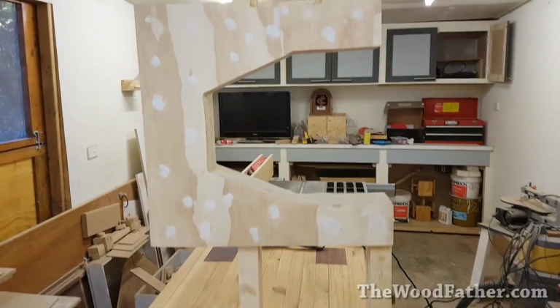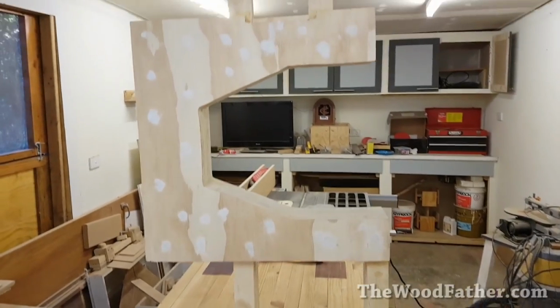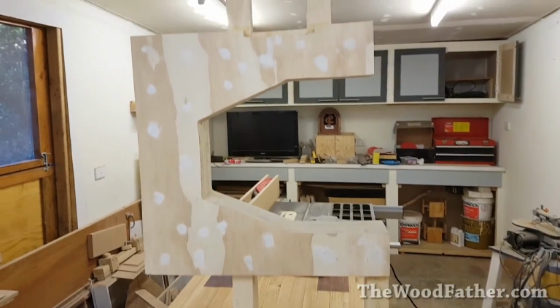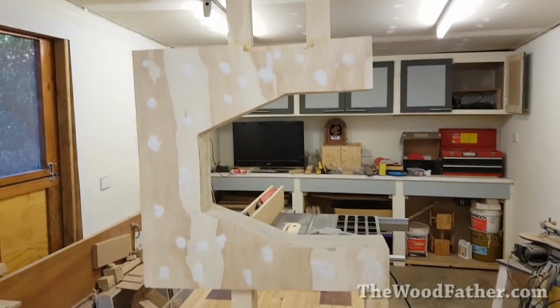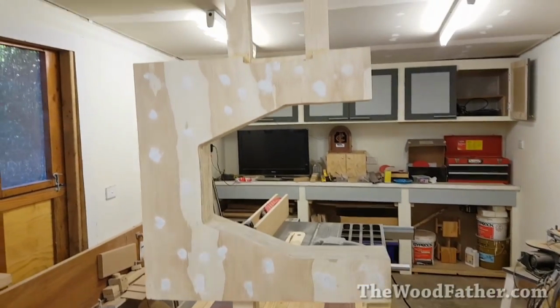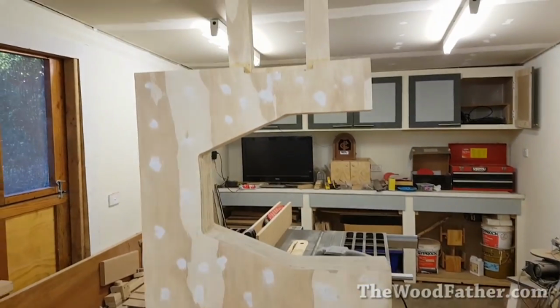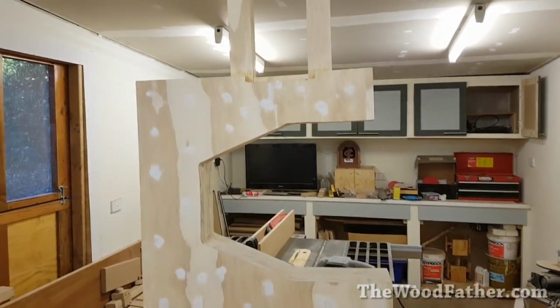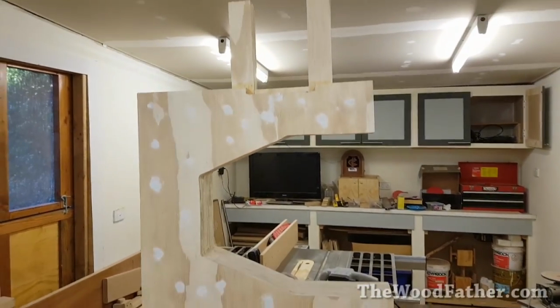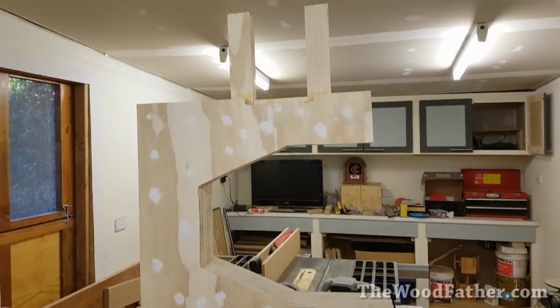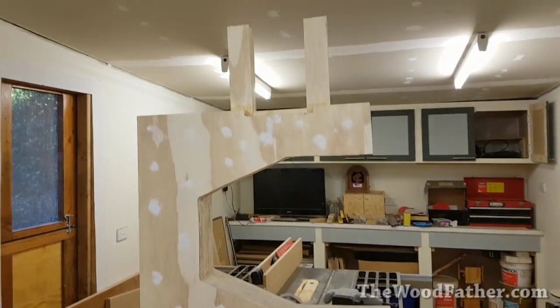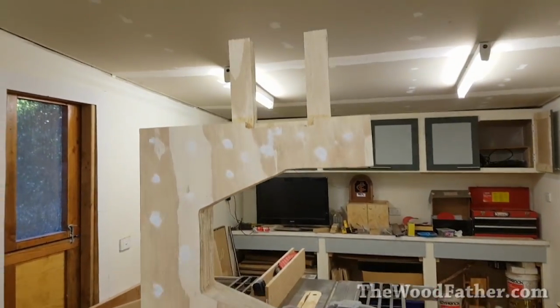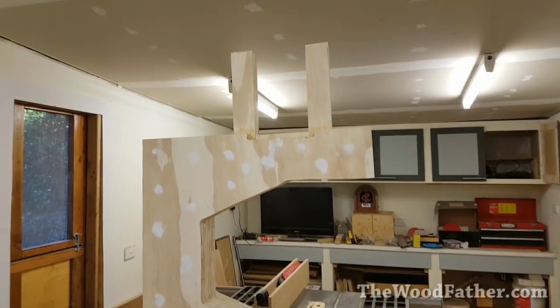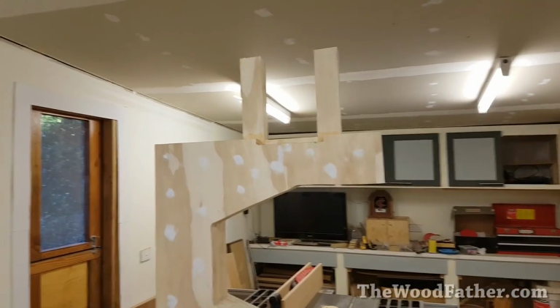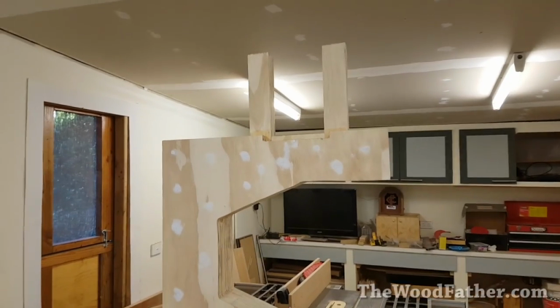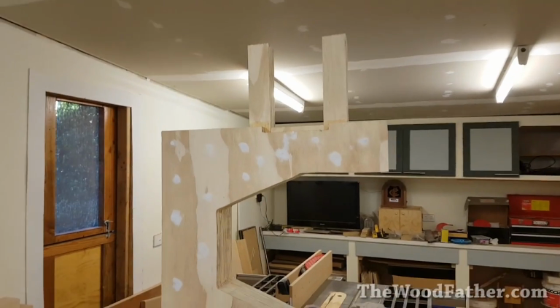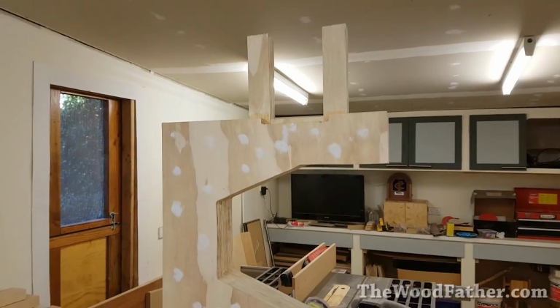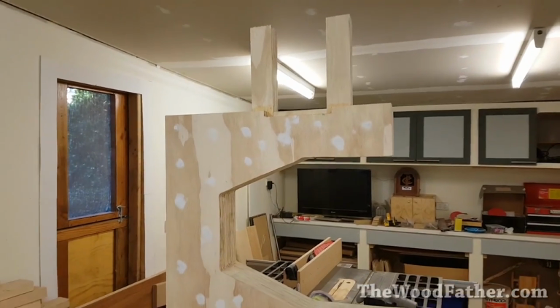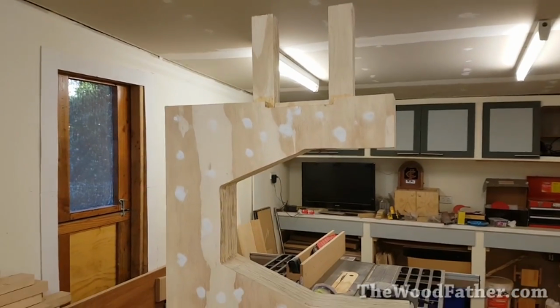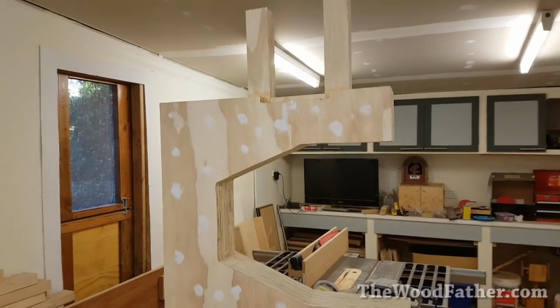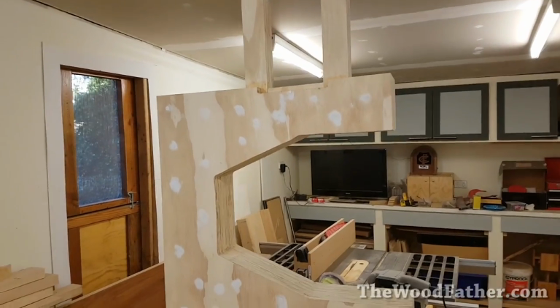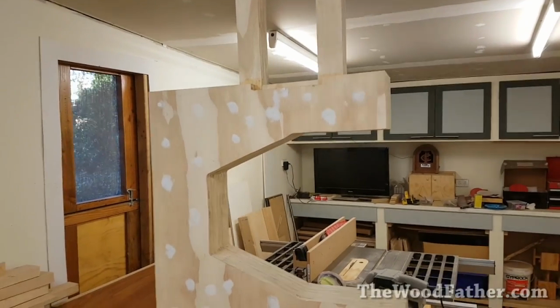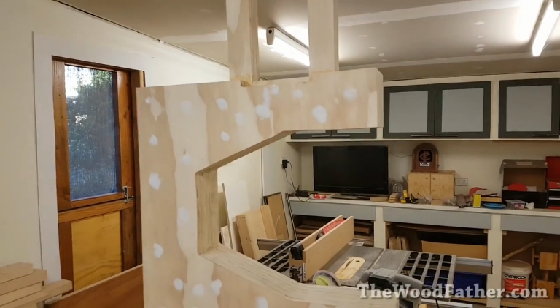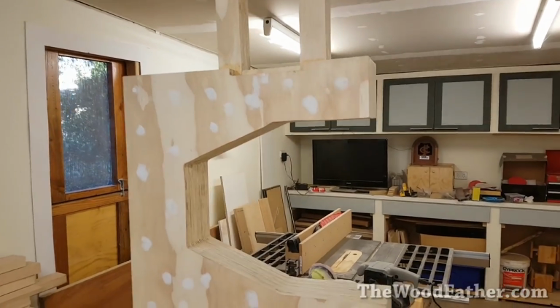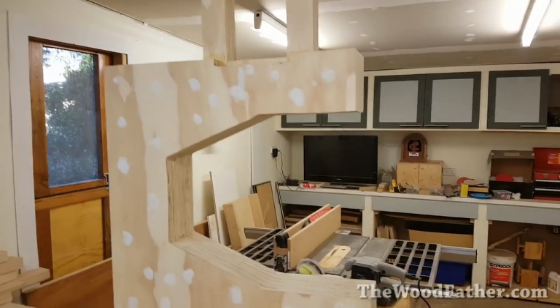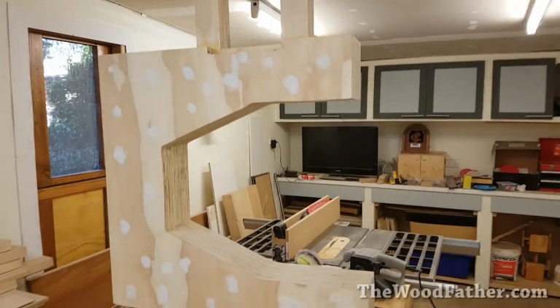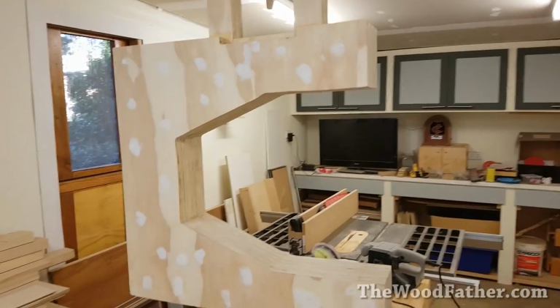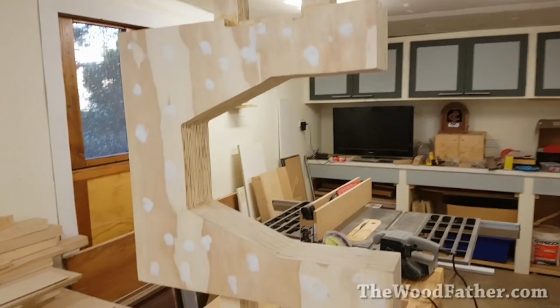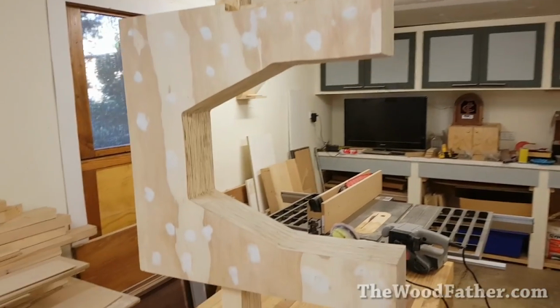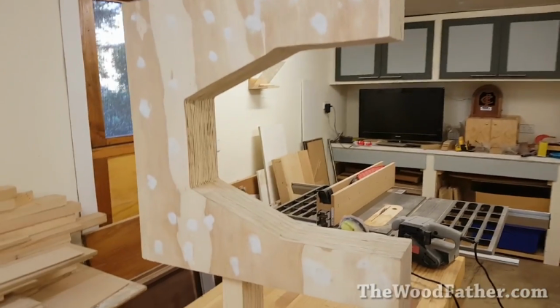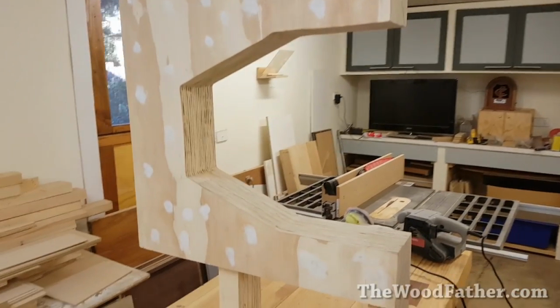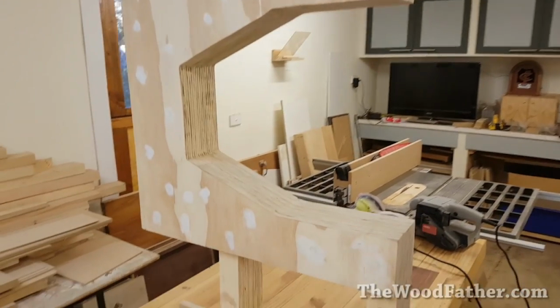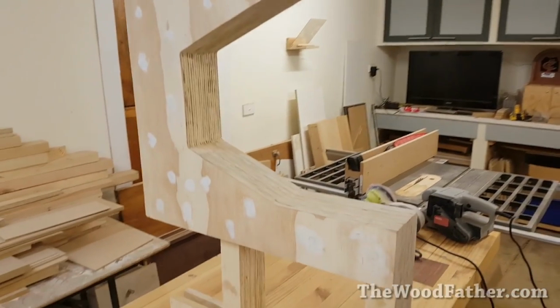The next day once it was all dry I removed all the screws, filled the holes up with putty, and then sanded it all back again.